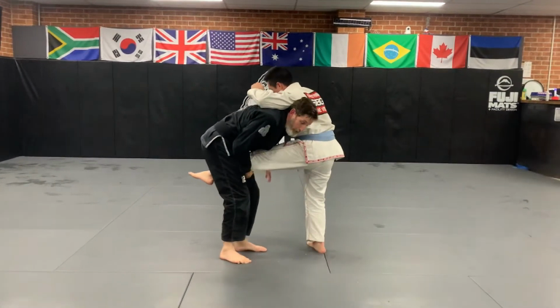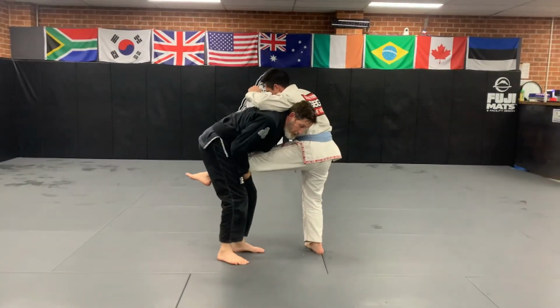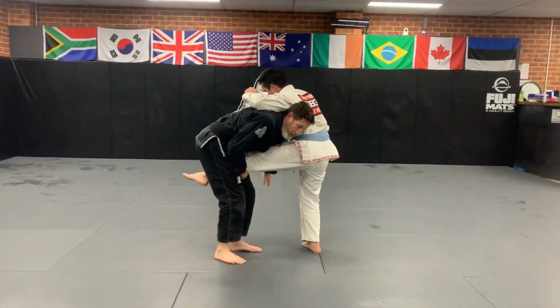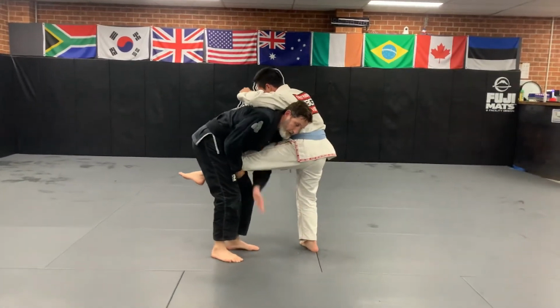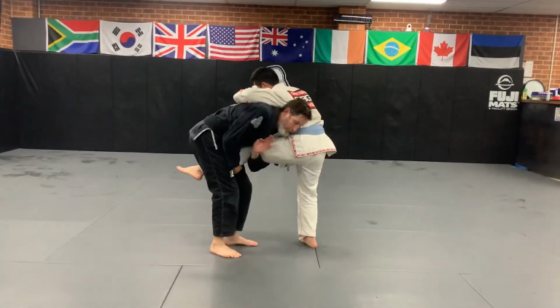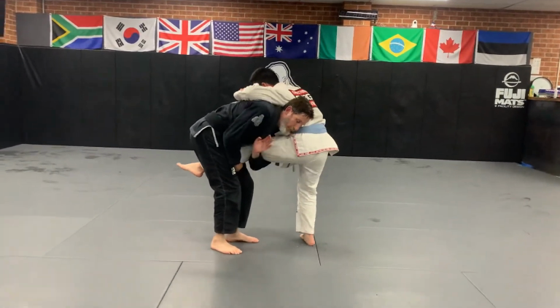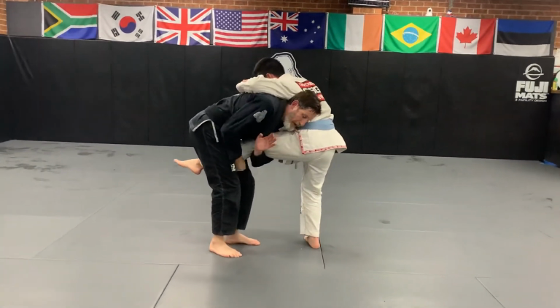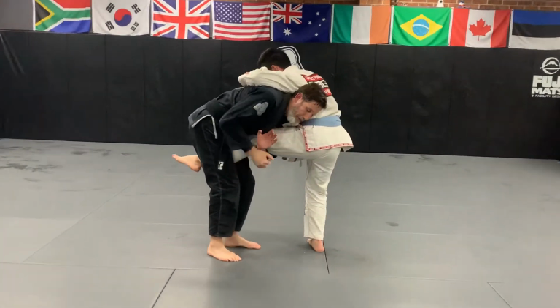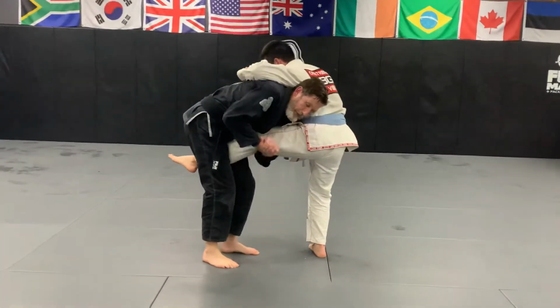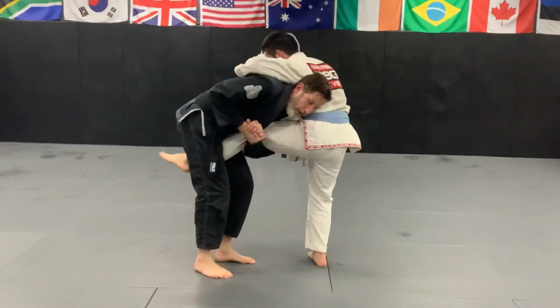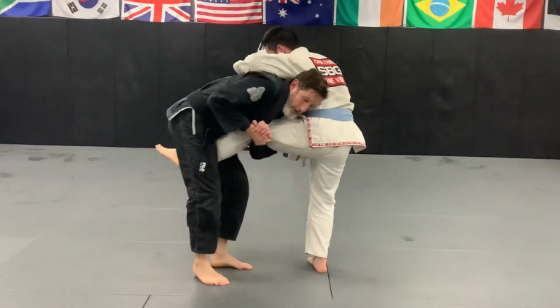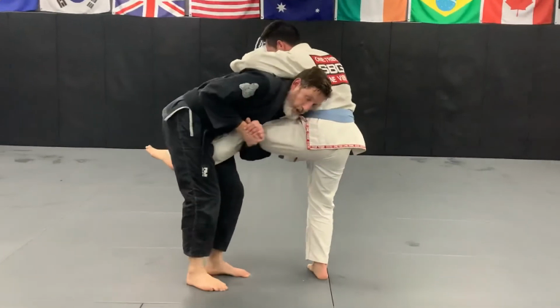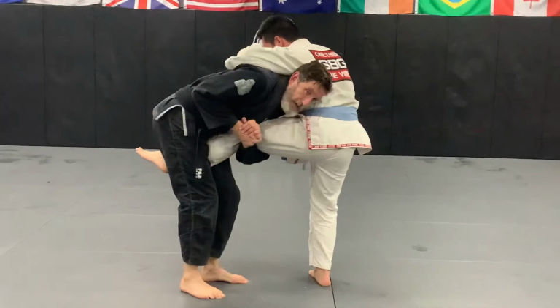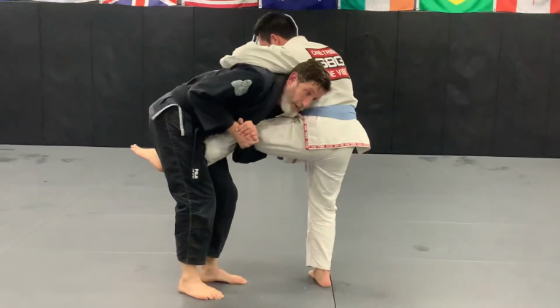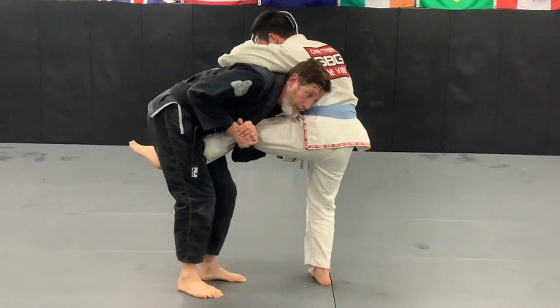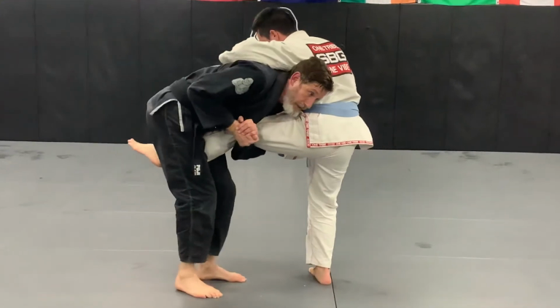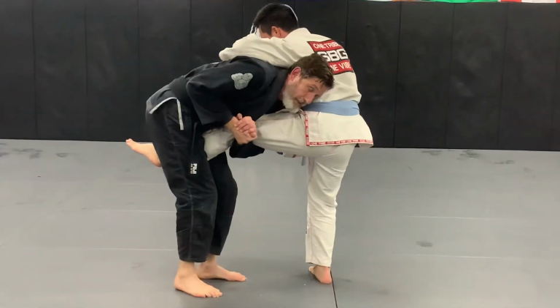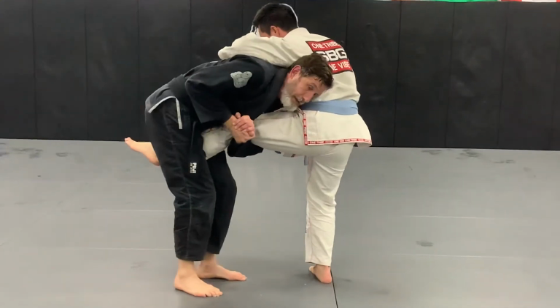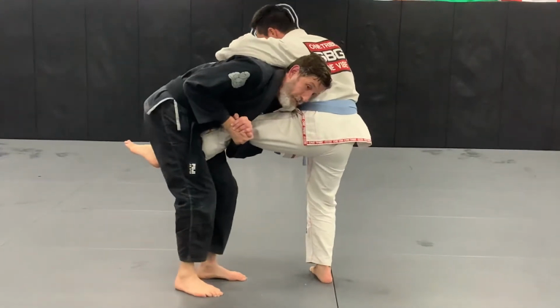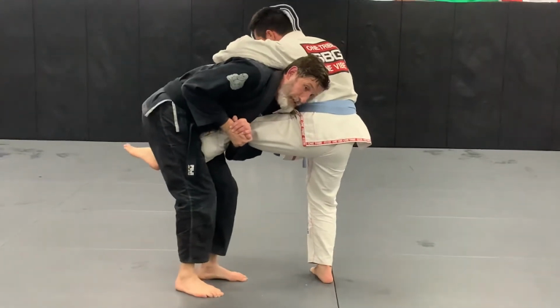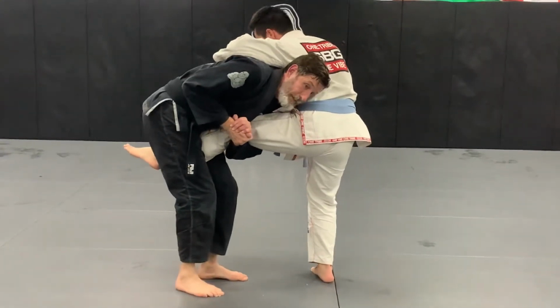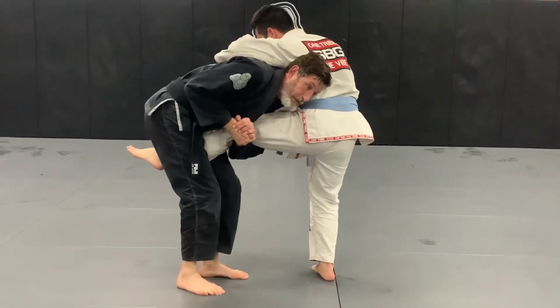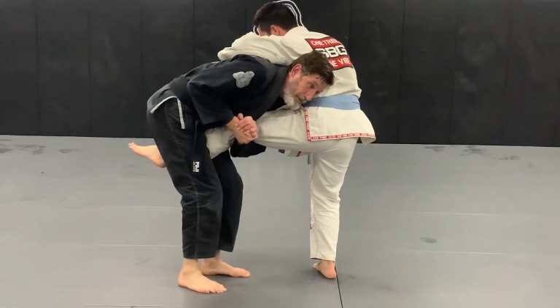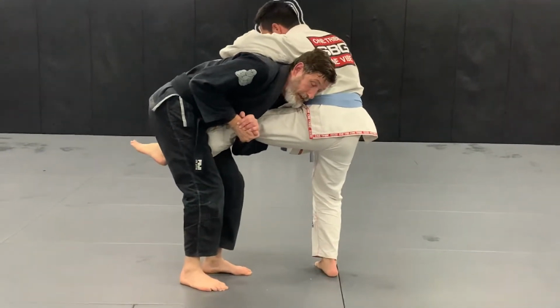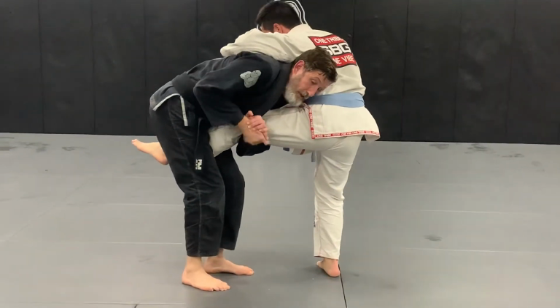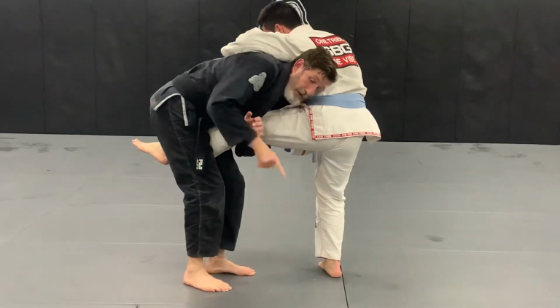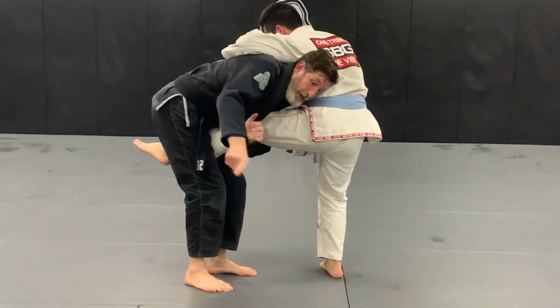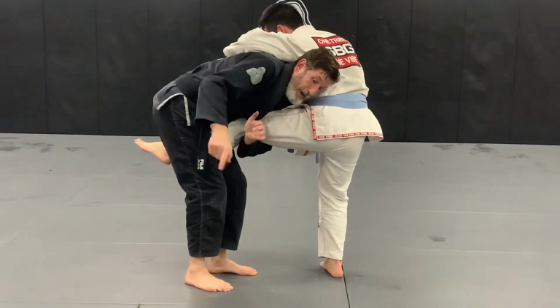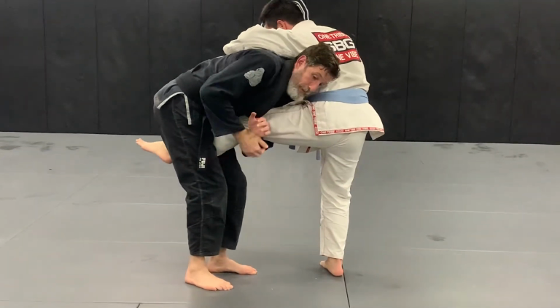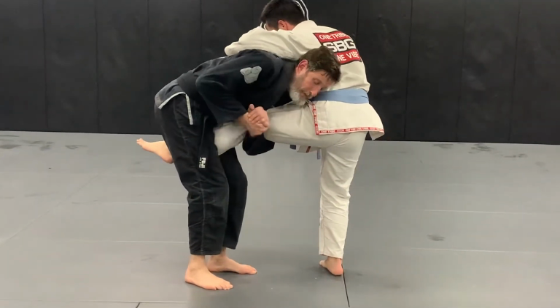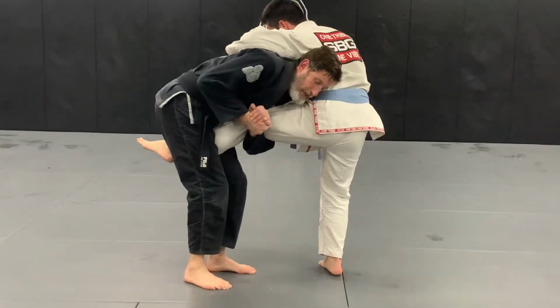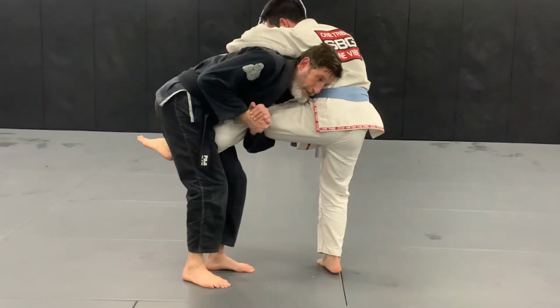When I do this, I go deep through with my arm and get a strong goblet grip over here. Now it's going to be hard for him to get his leg back to the ground. Now we're going to run the pipe to take him down.